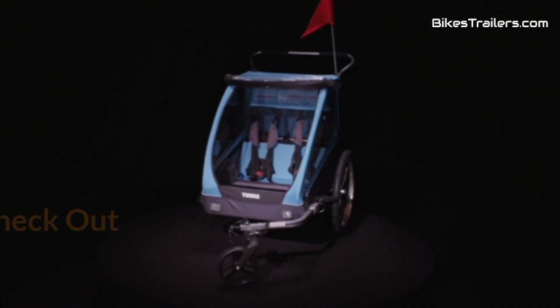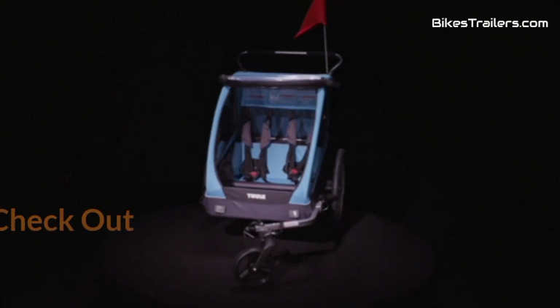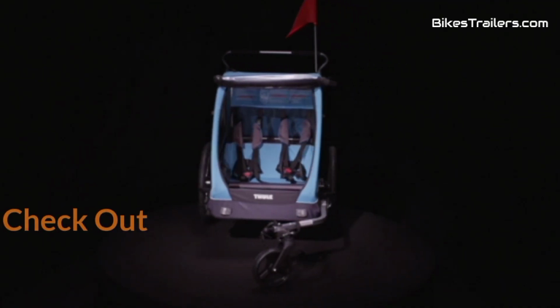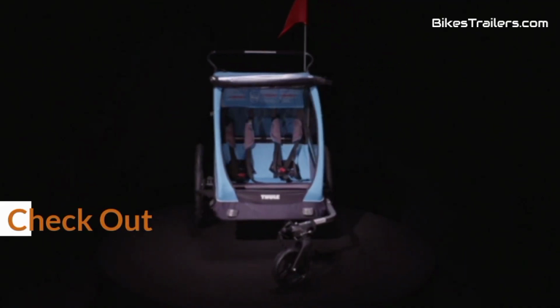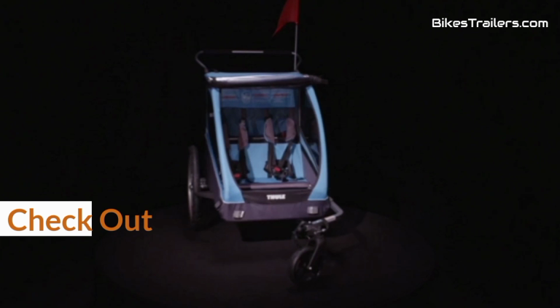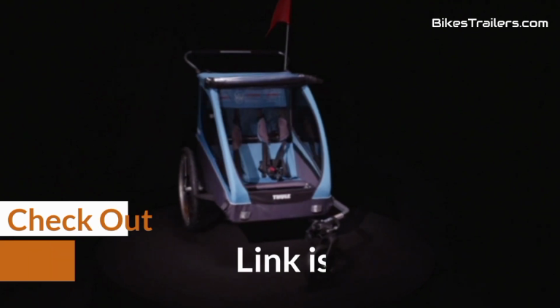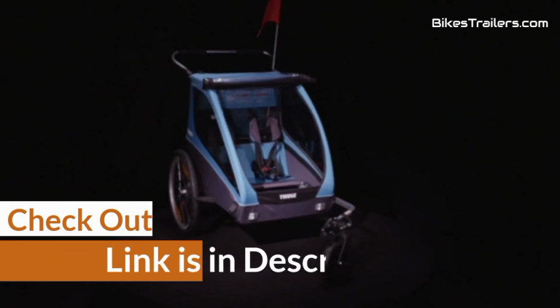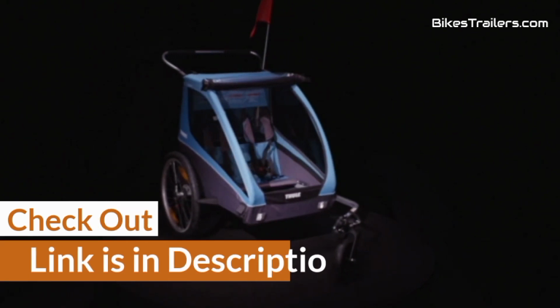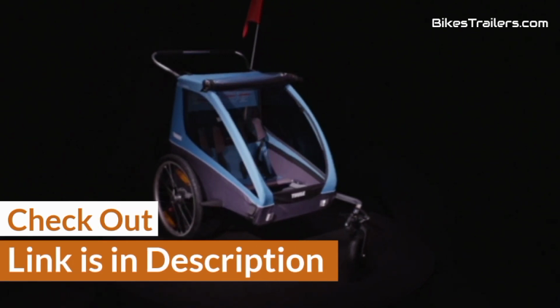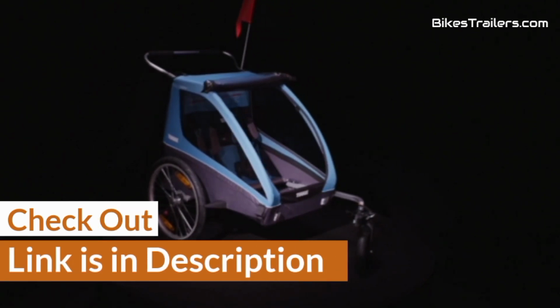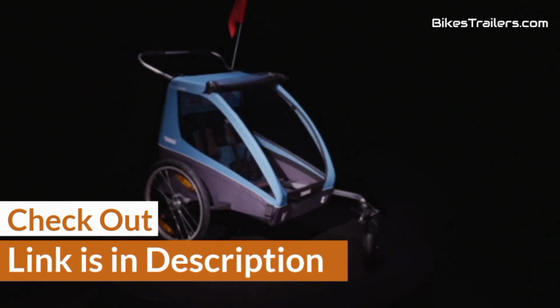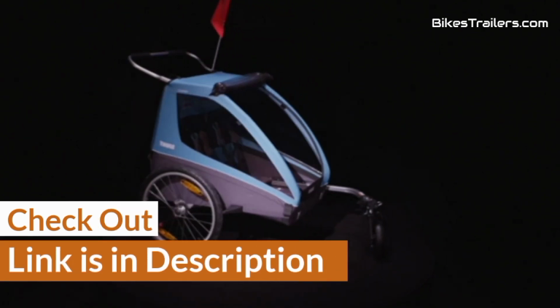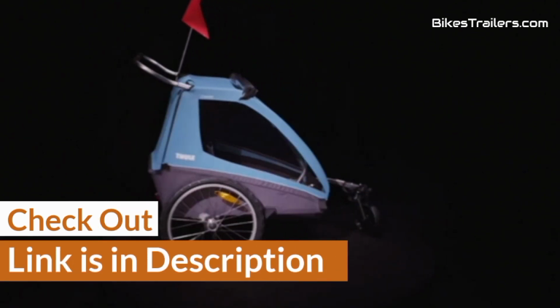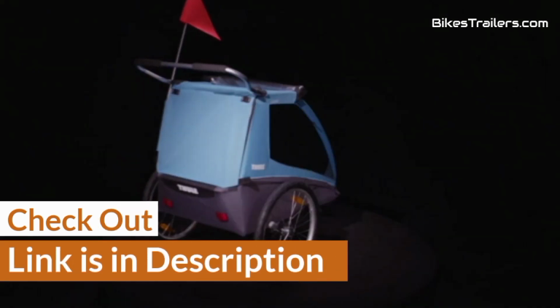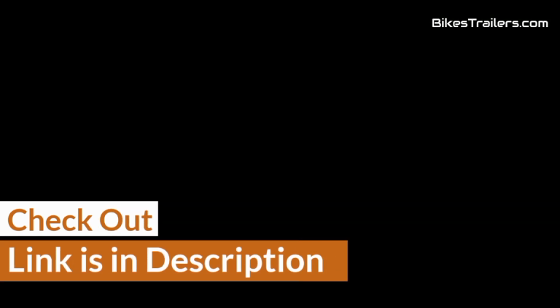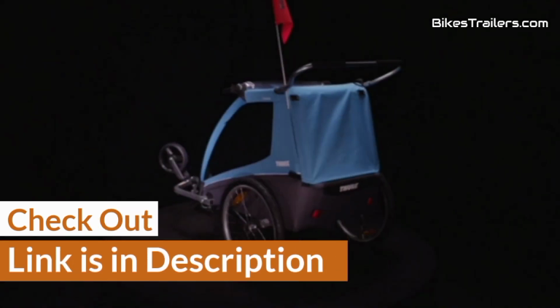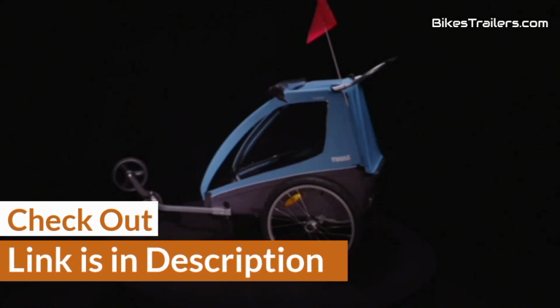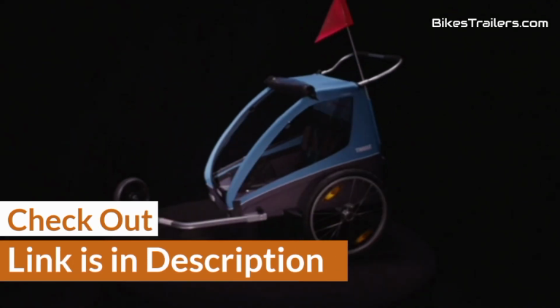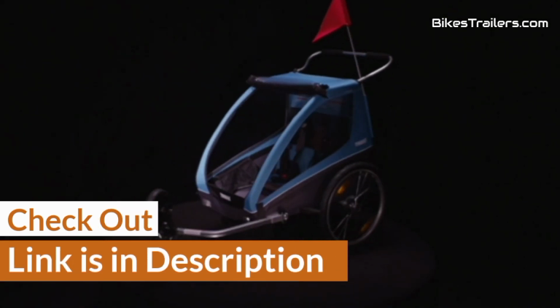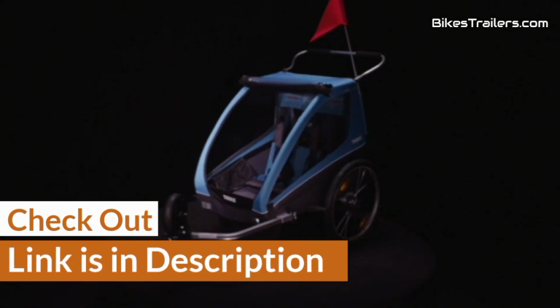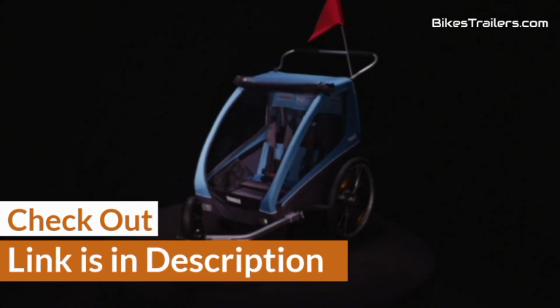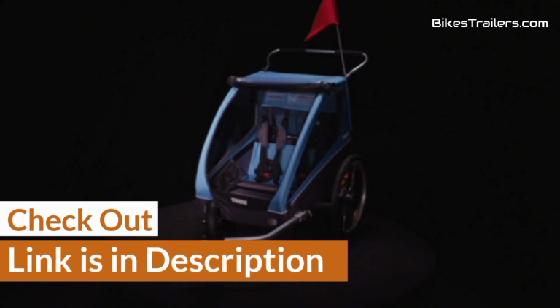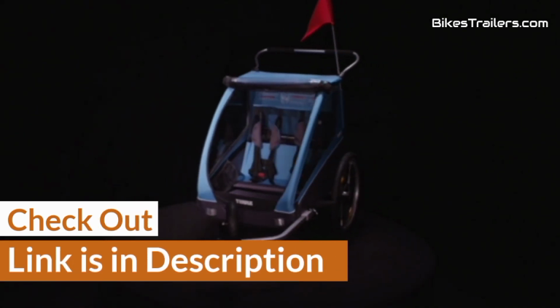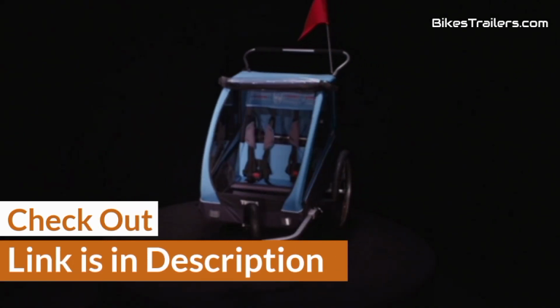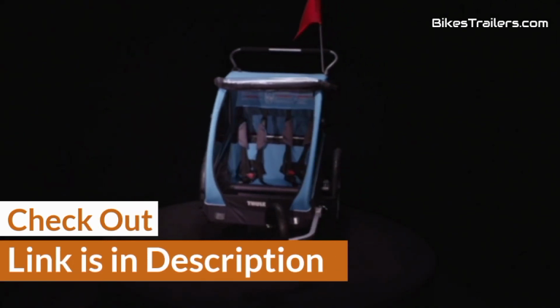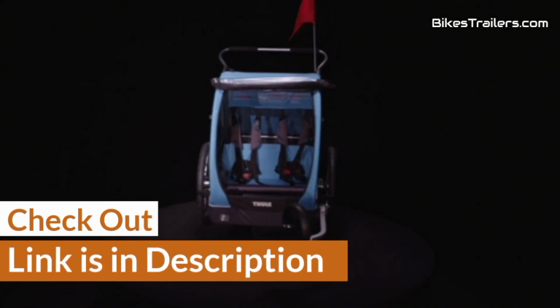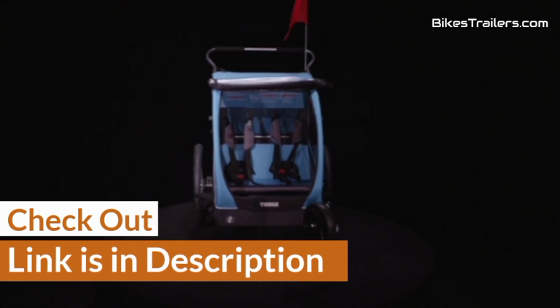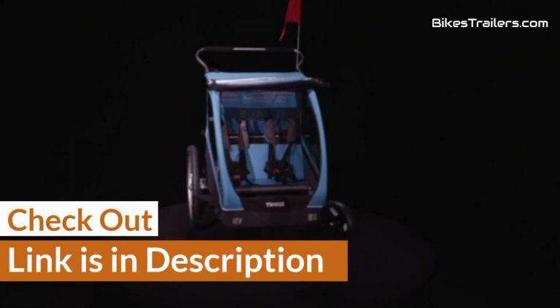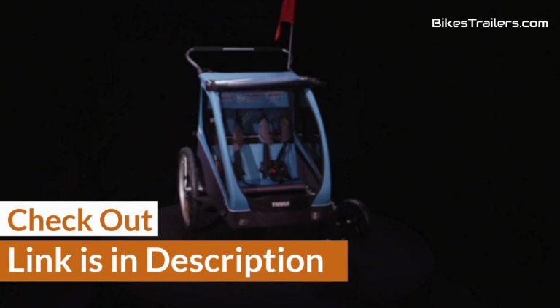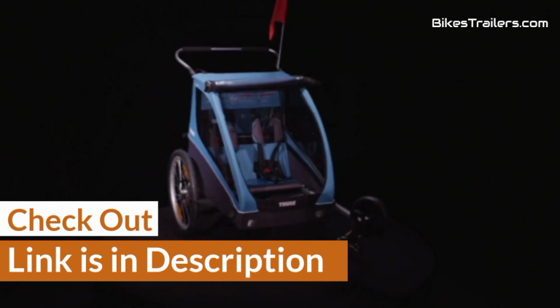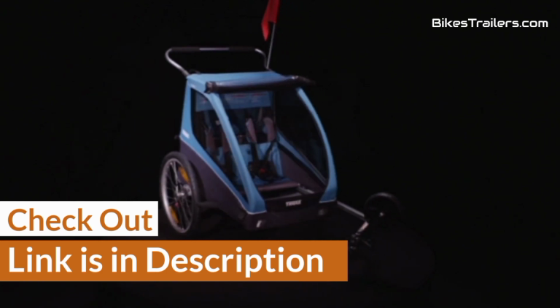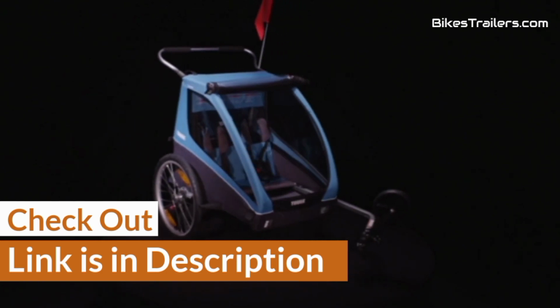Checkout link is in the description. You can get the best special needs bike trailer ever from Amazon.com according to your requirements.